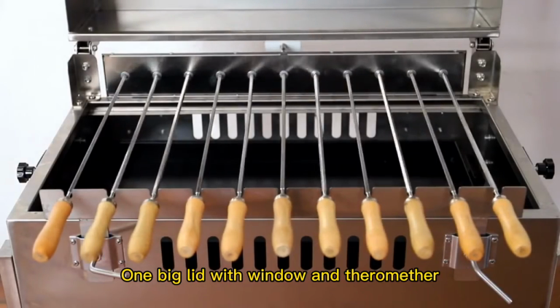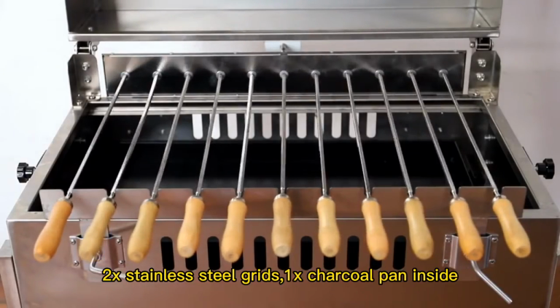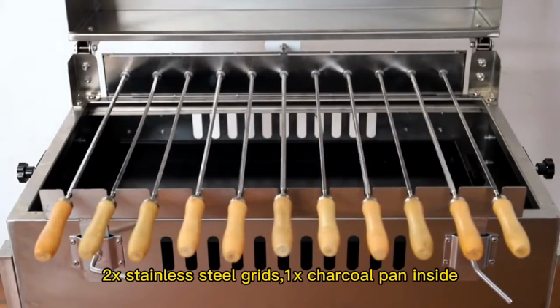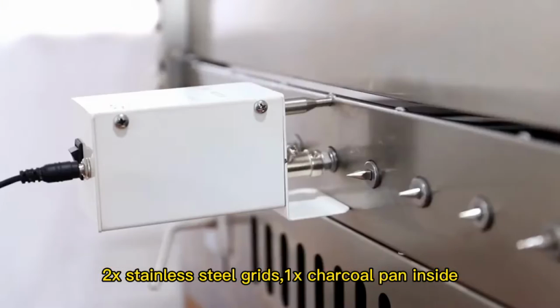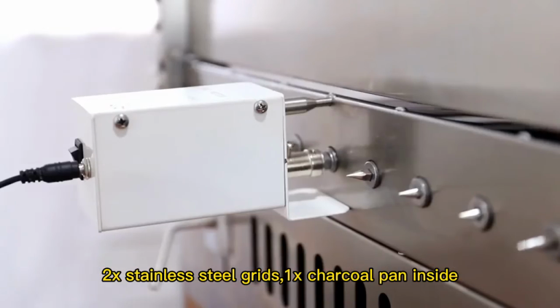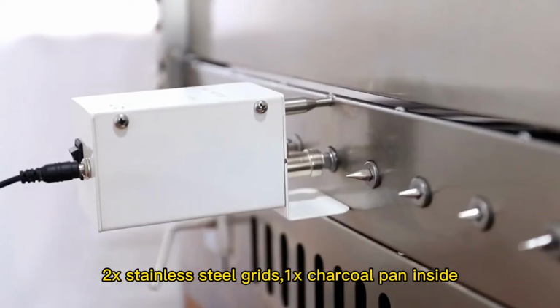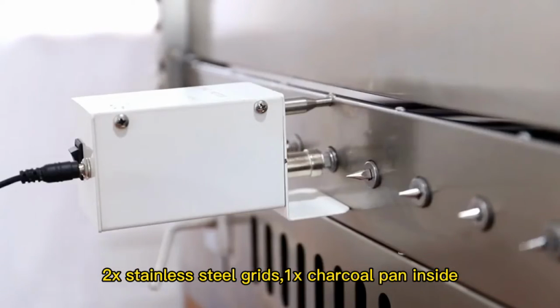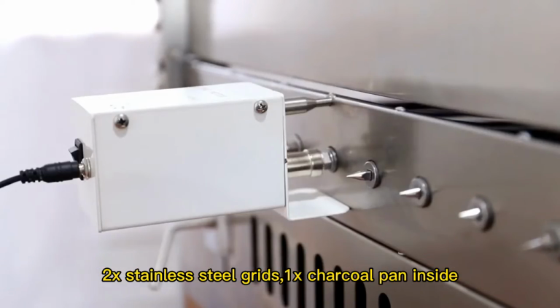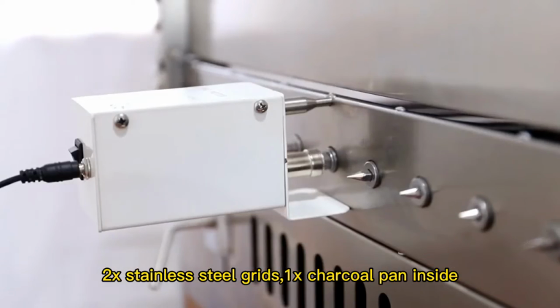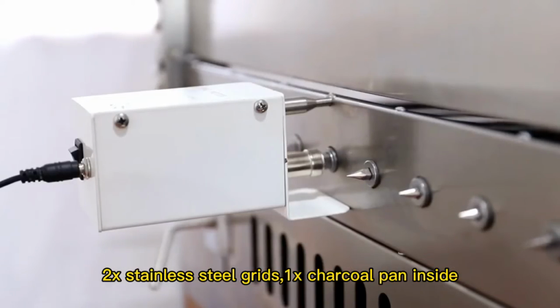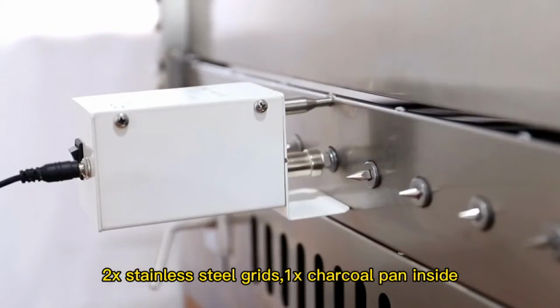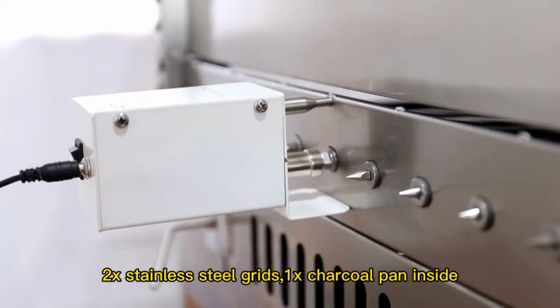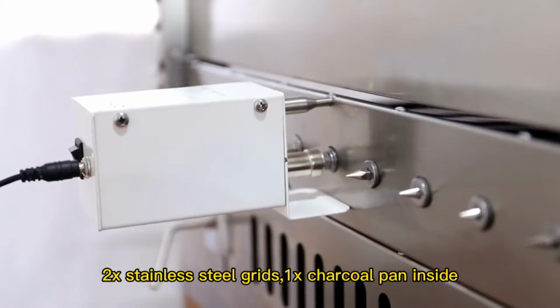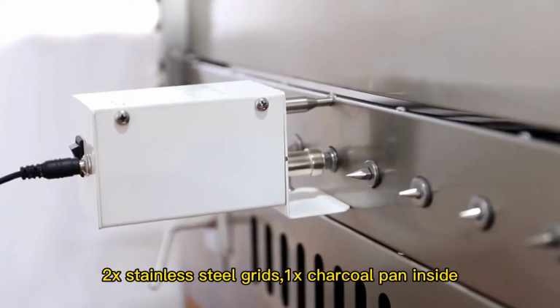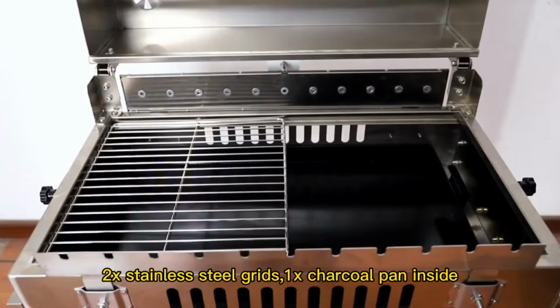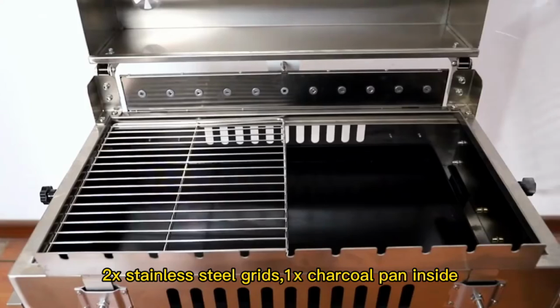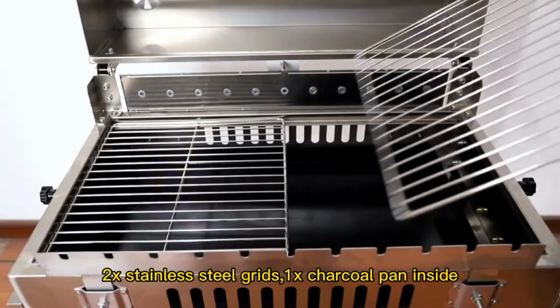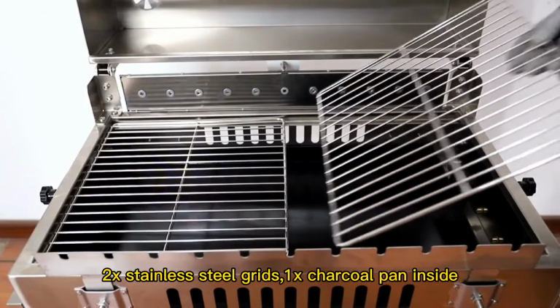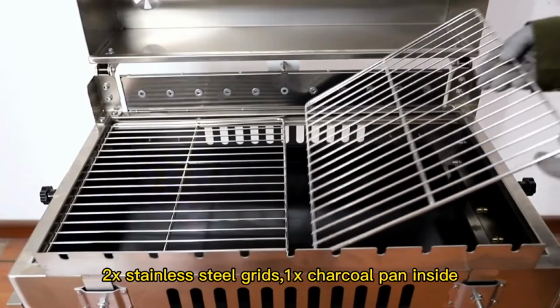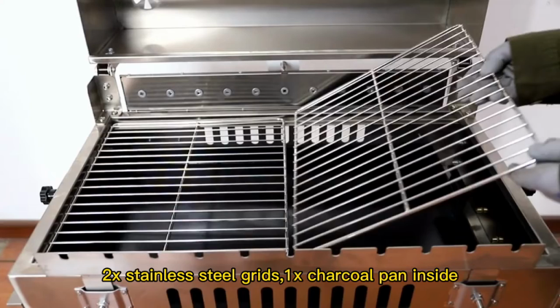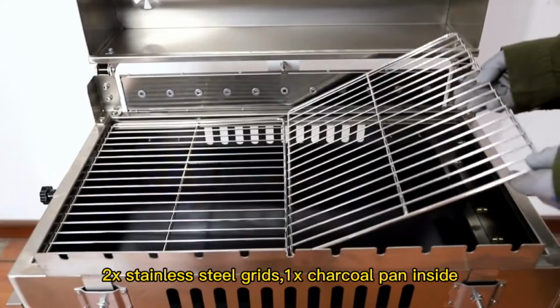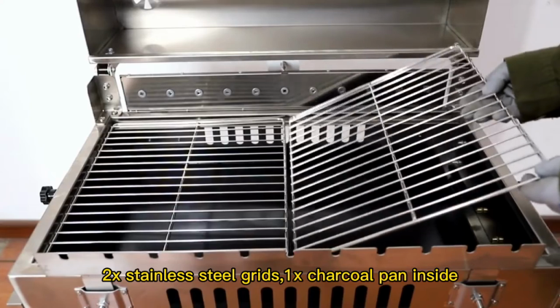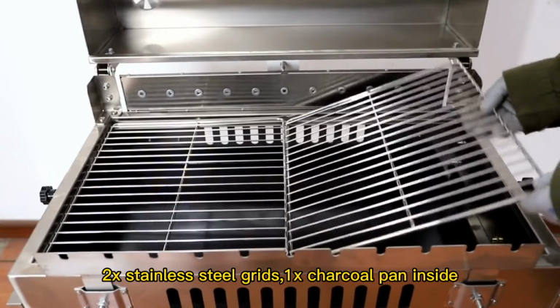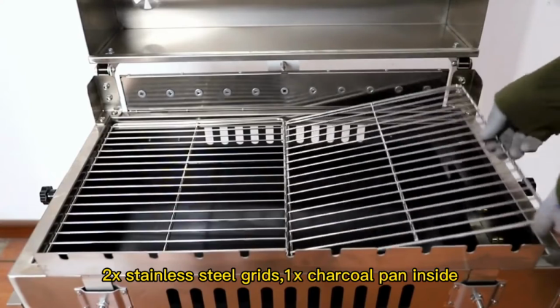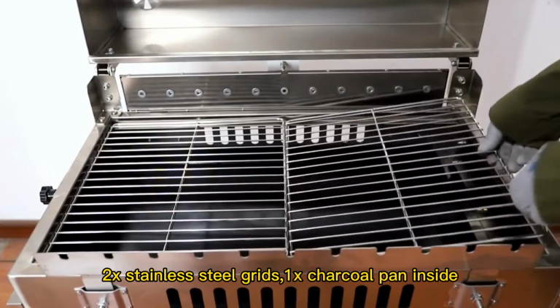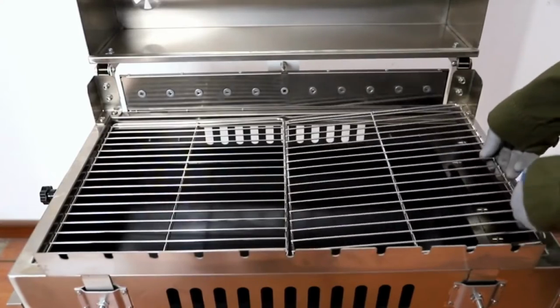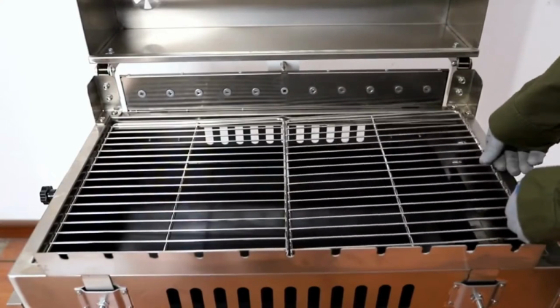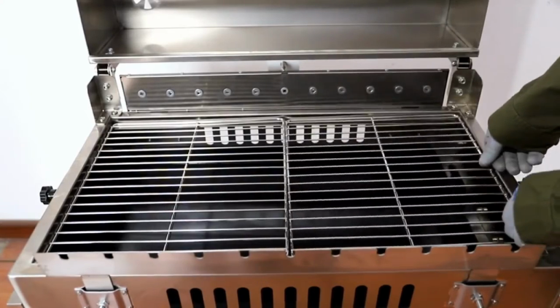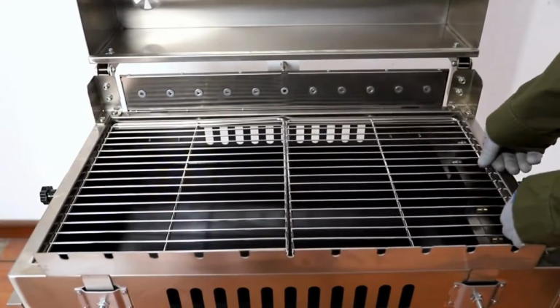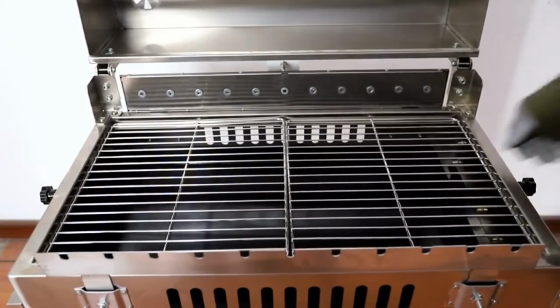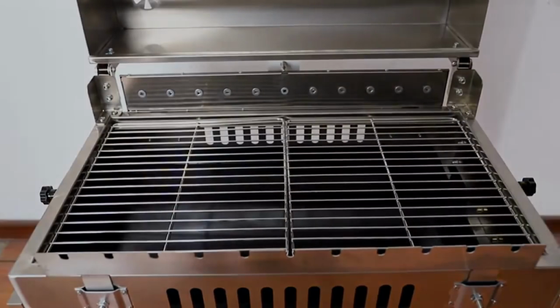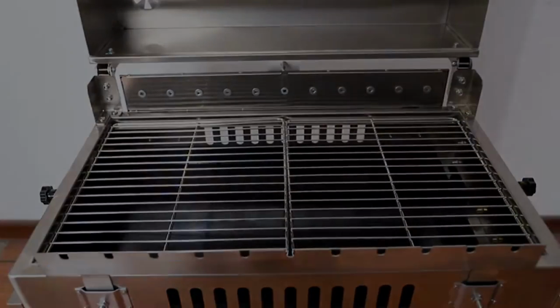Includes a lid with window and room divider, 2x stainless steel grids, and 1x charcoal pan inside.